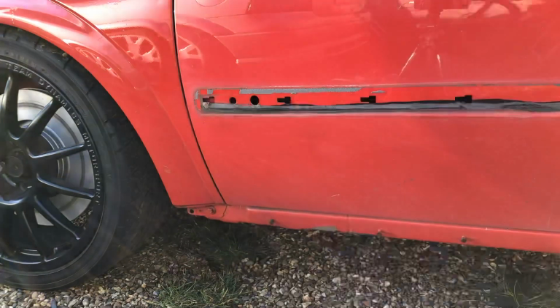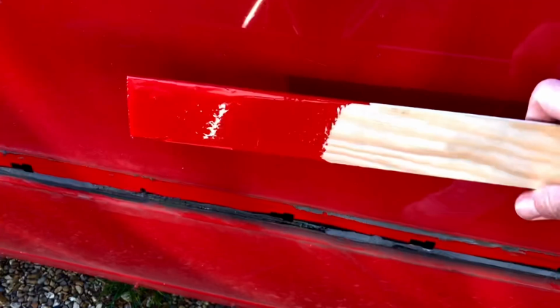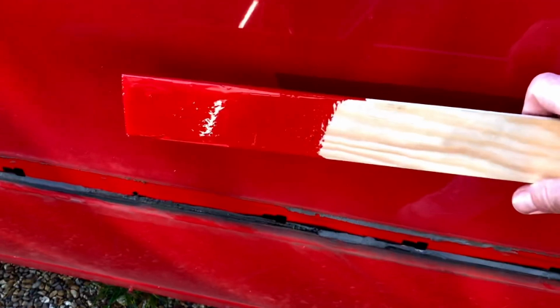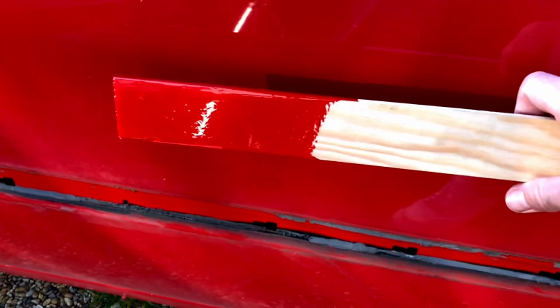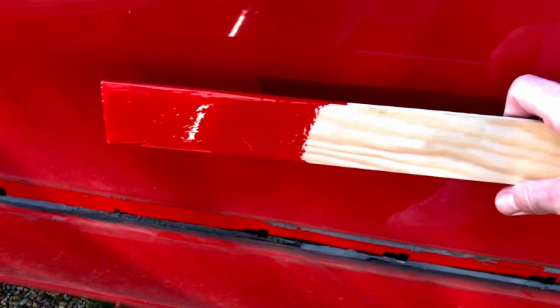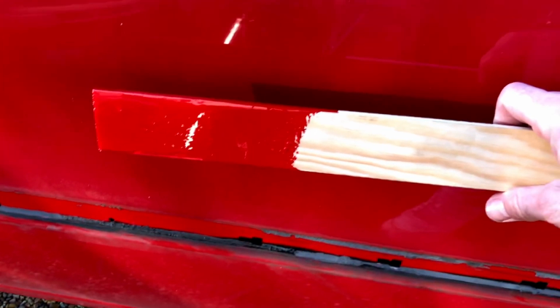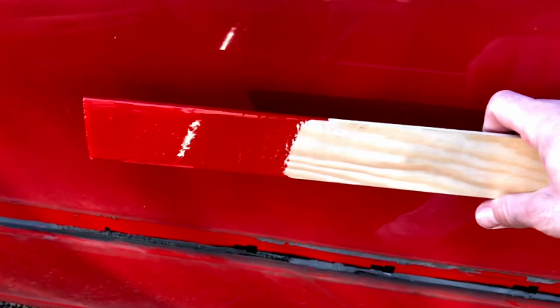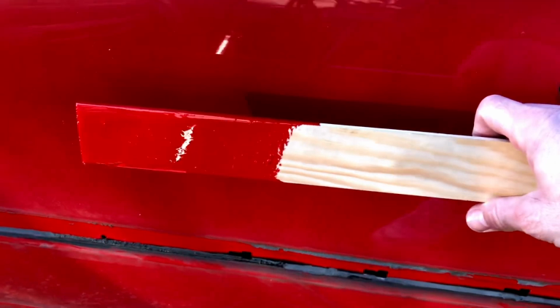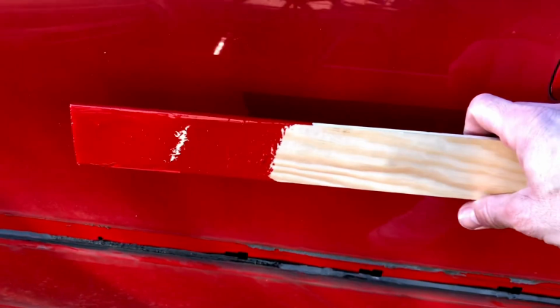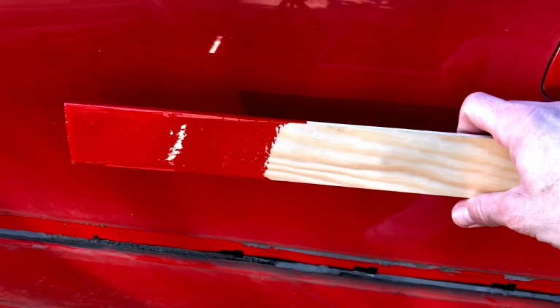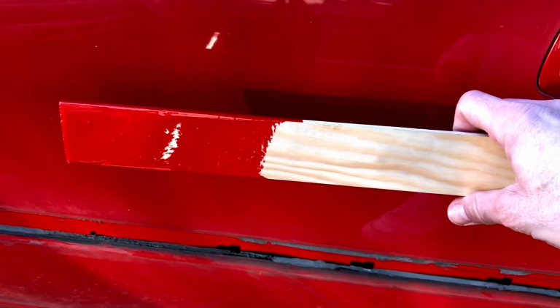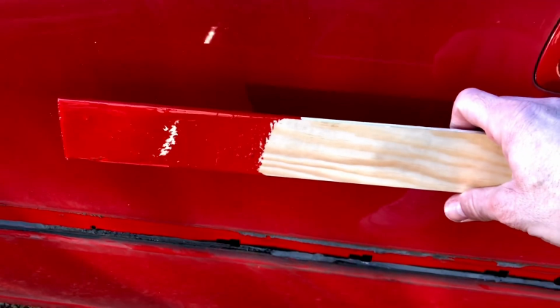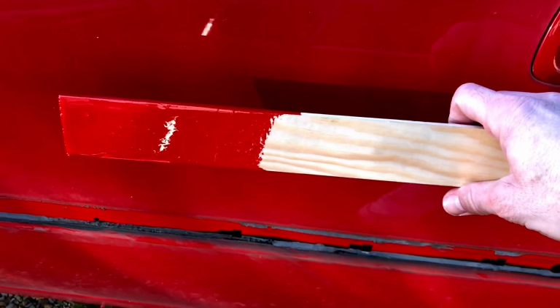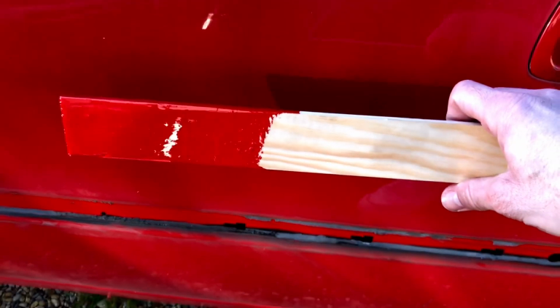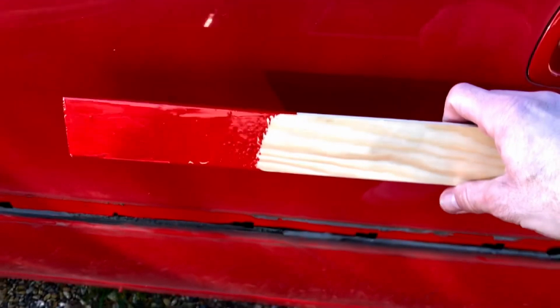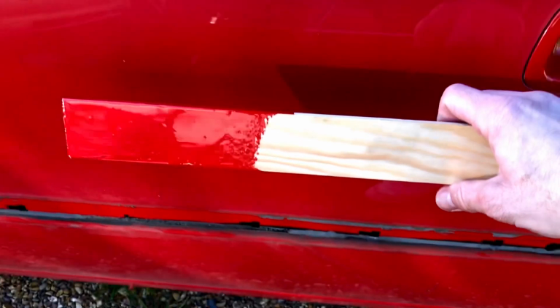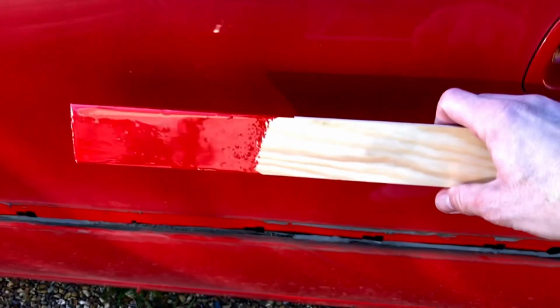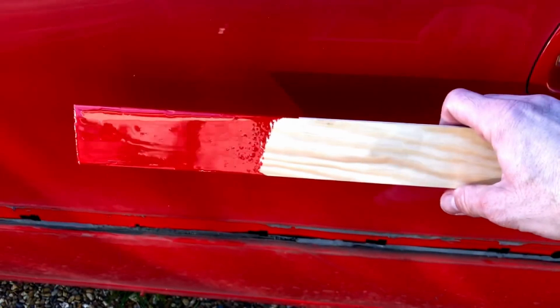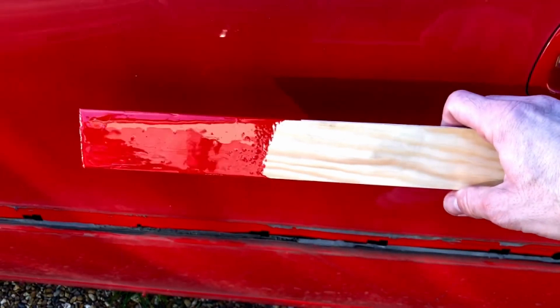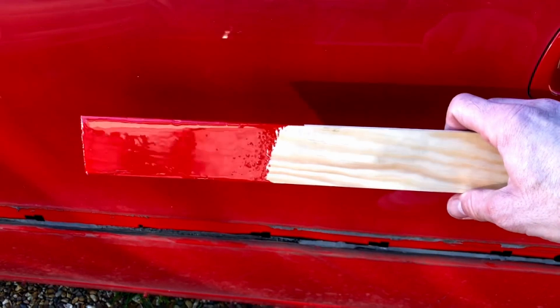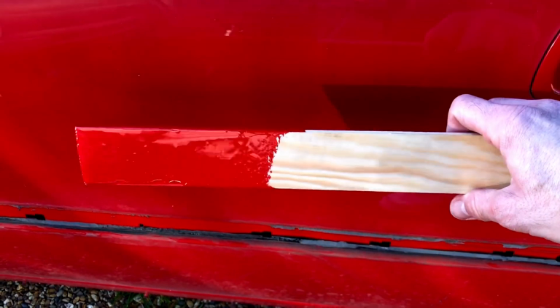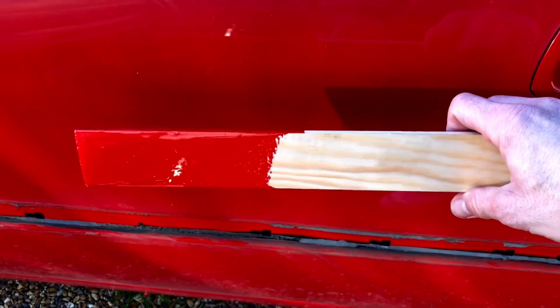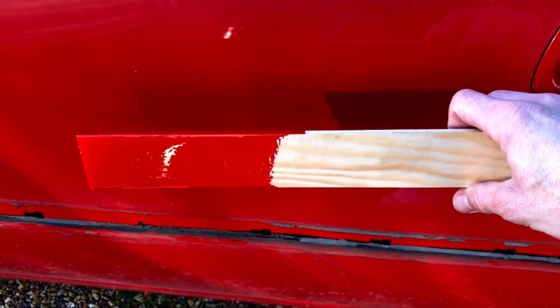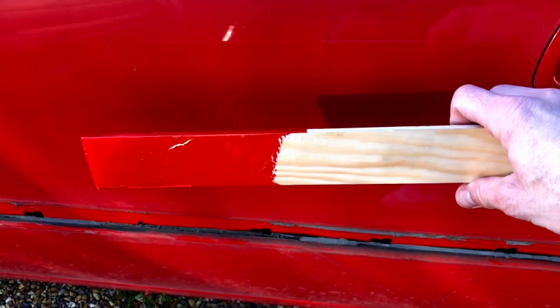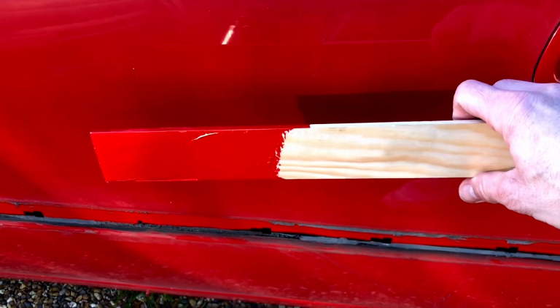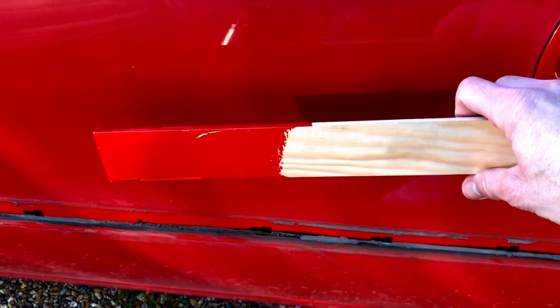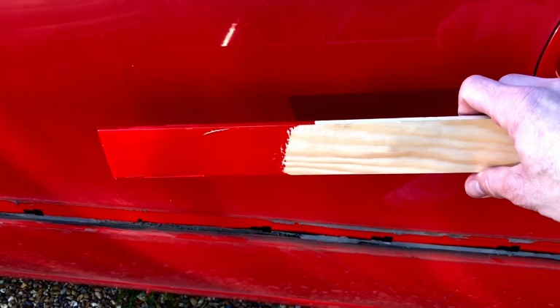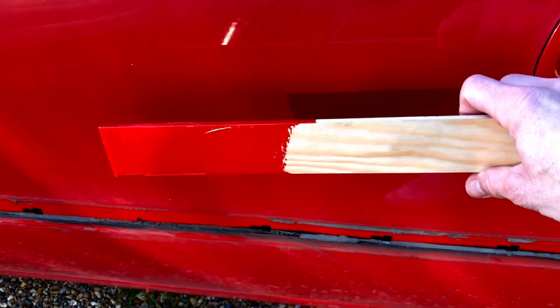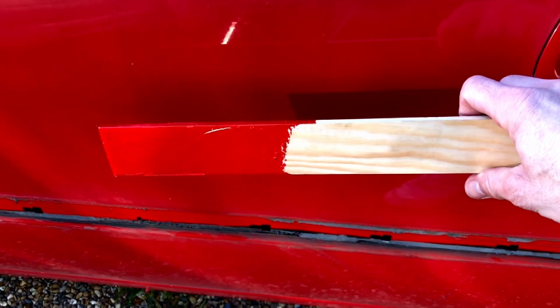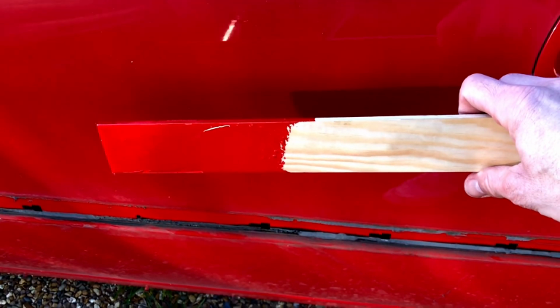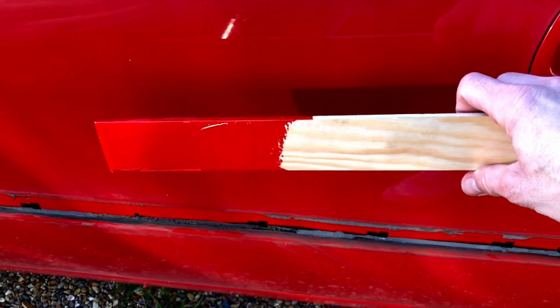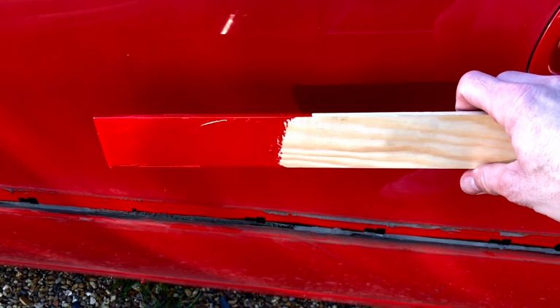Here's a comparison of the fresh flame red paint straight out of the tub, just to compare it to the faded paint that's on the car.